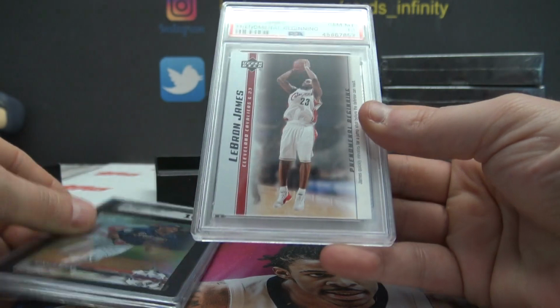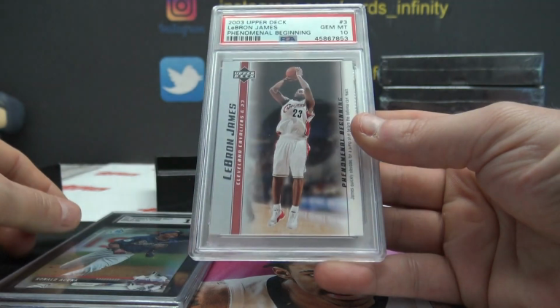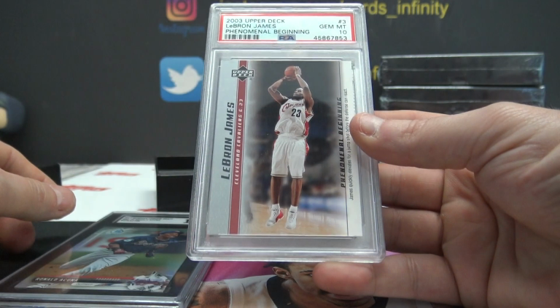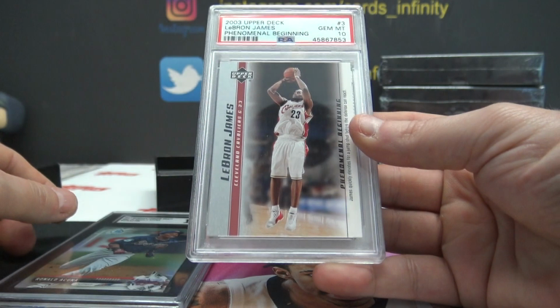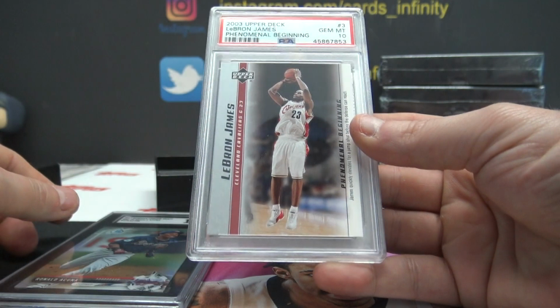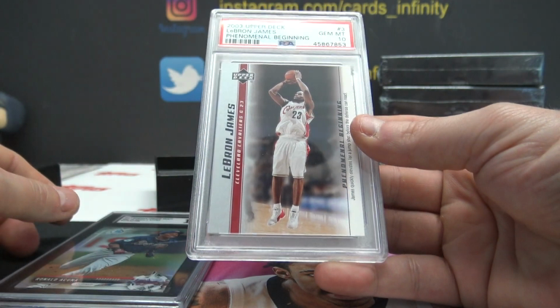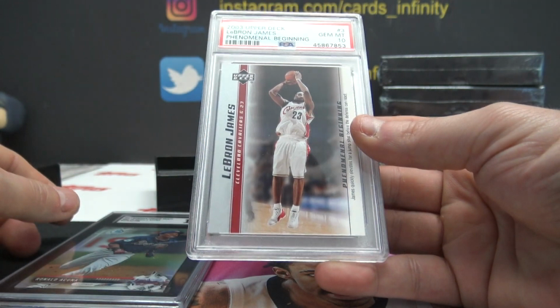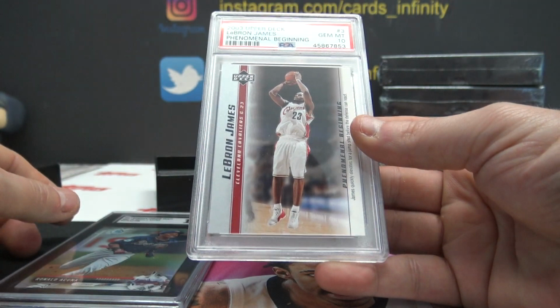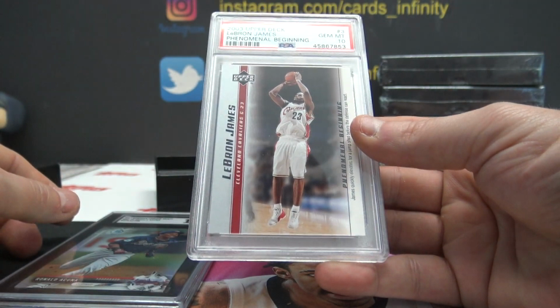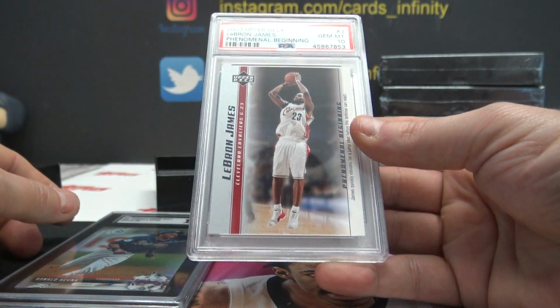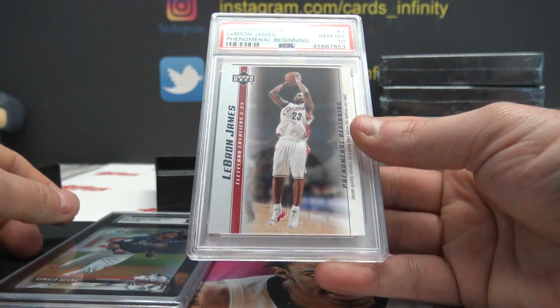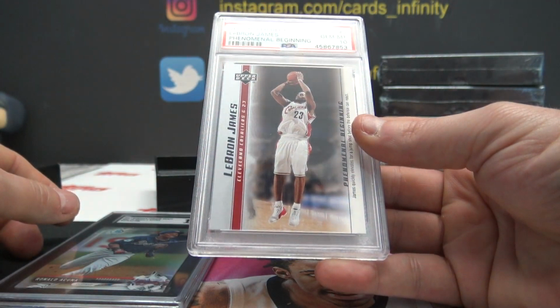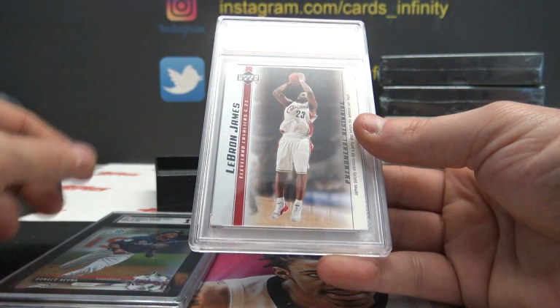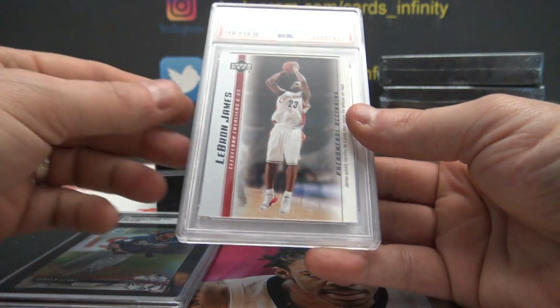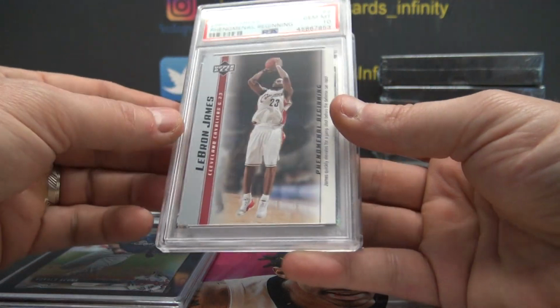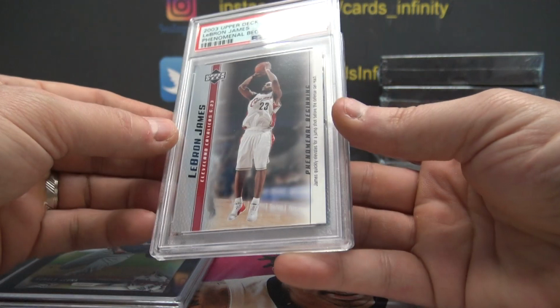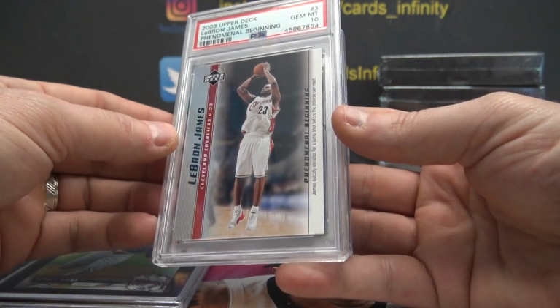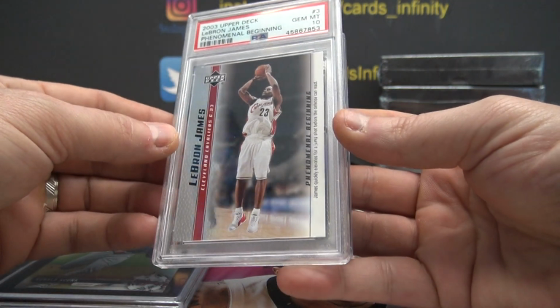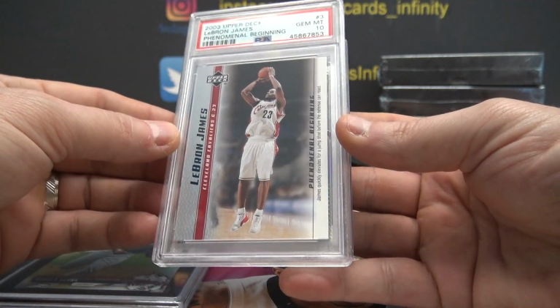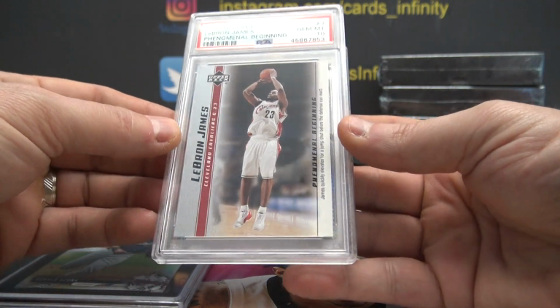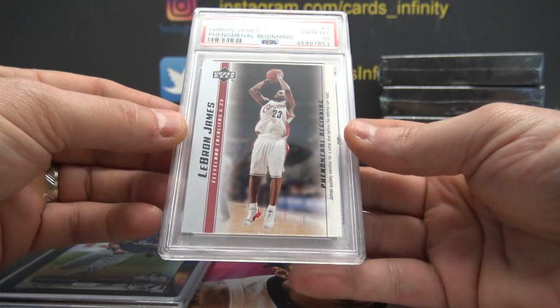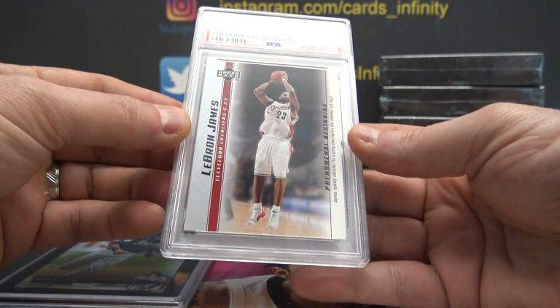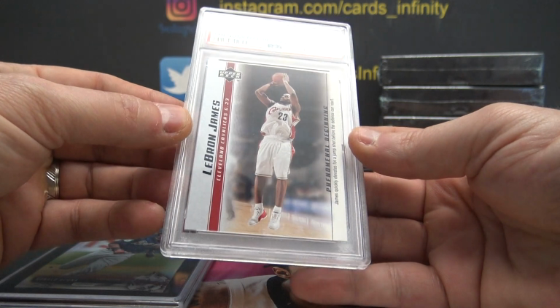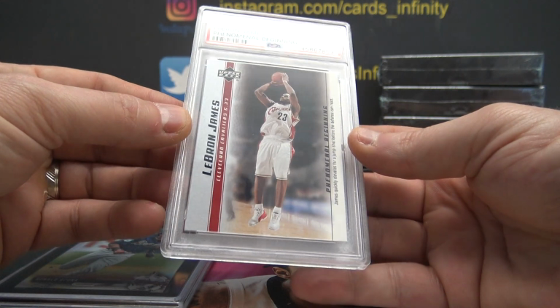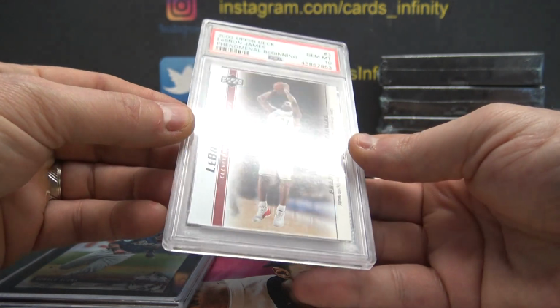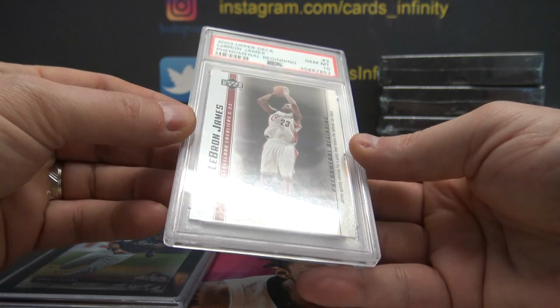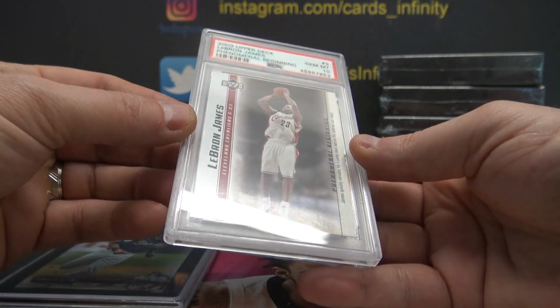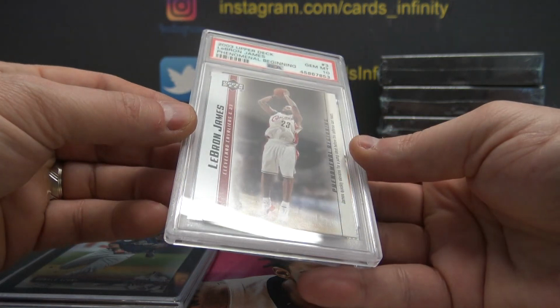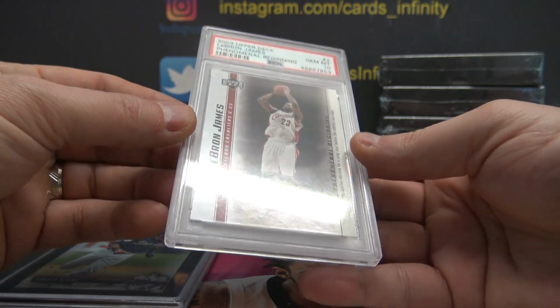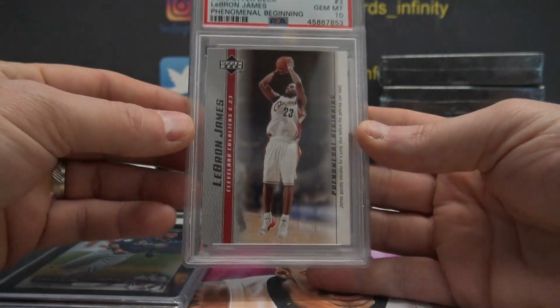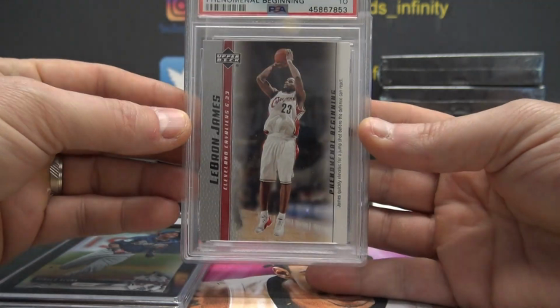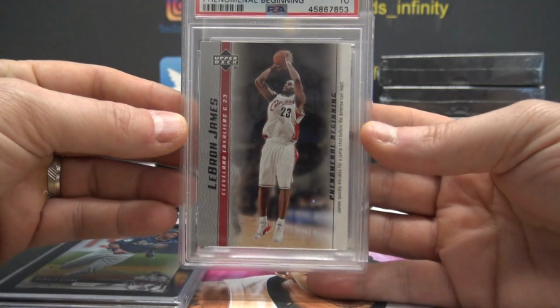And a 2003 LeBron James rookie, Gem Mint 10, from Upper Deck. Phenomenal beginning.